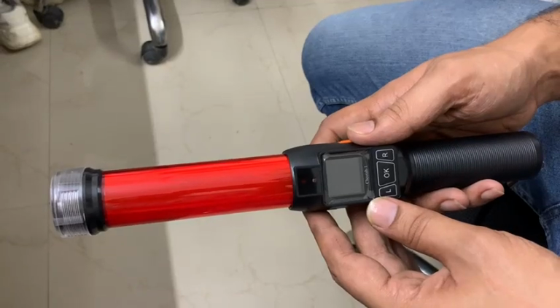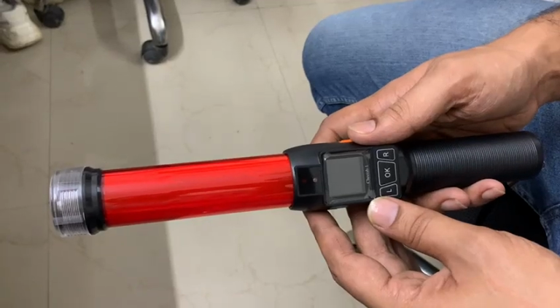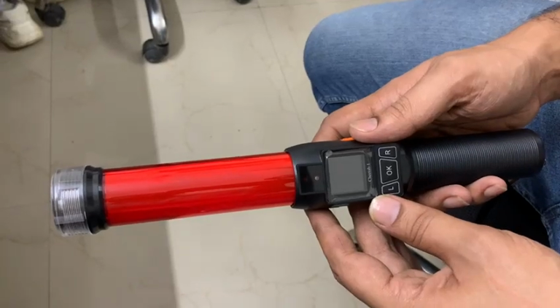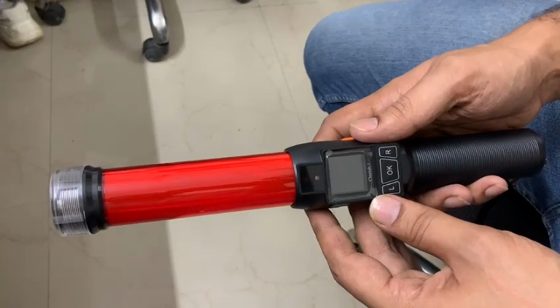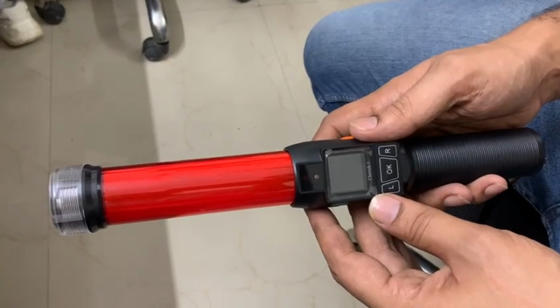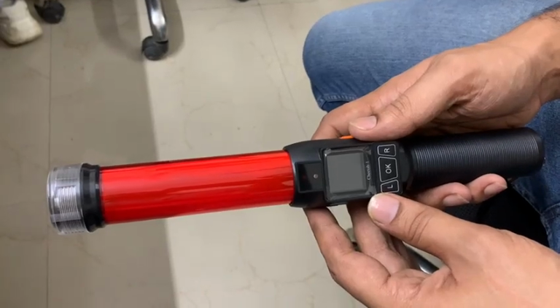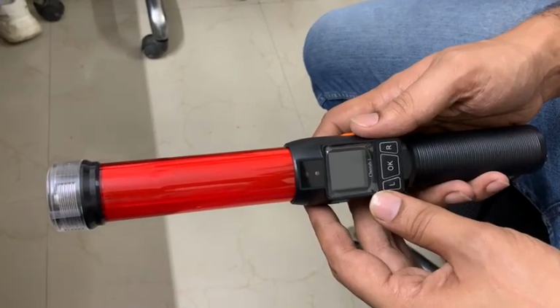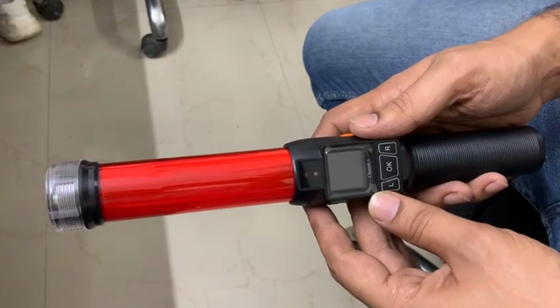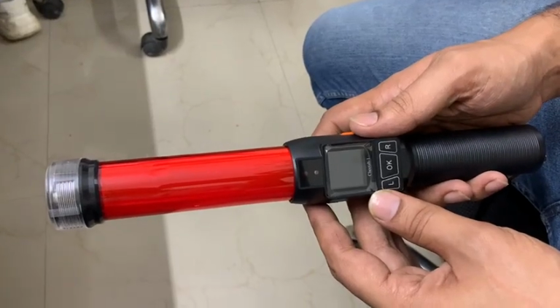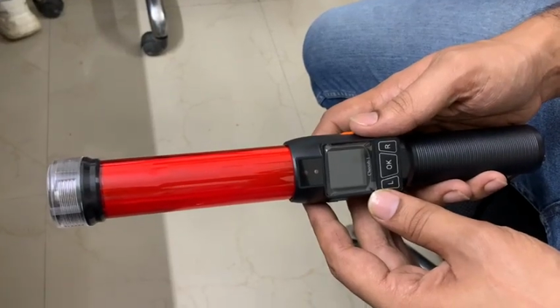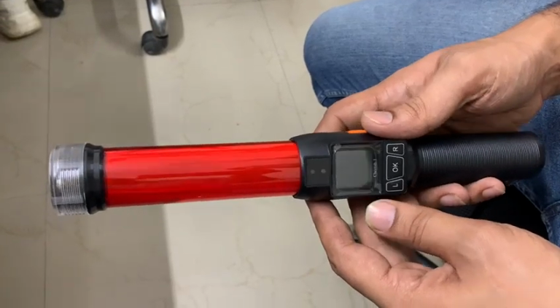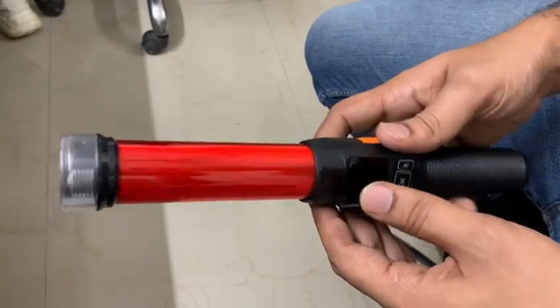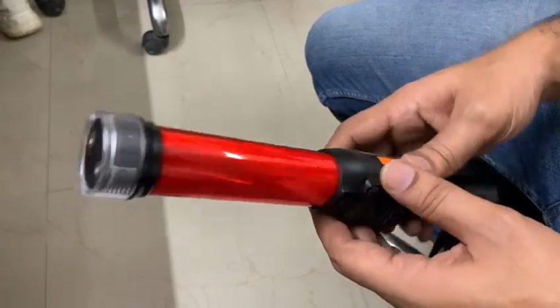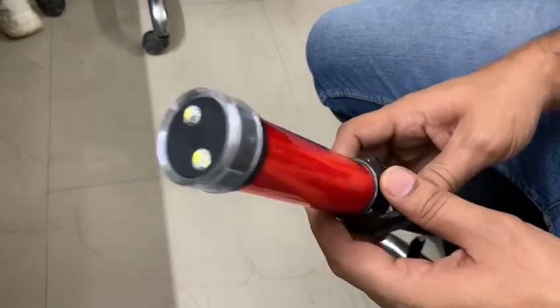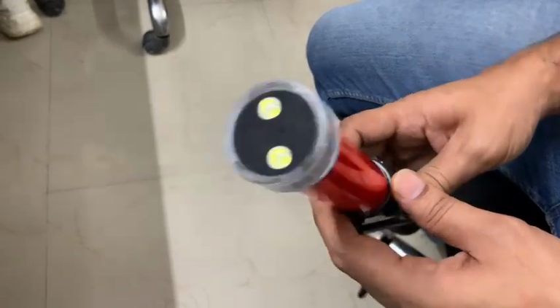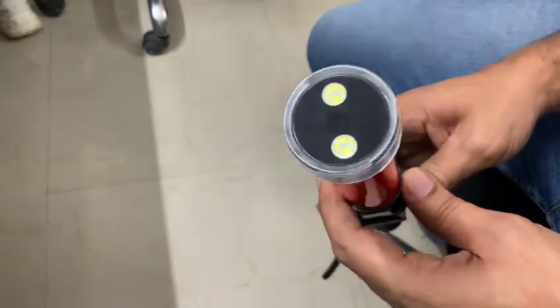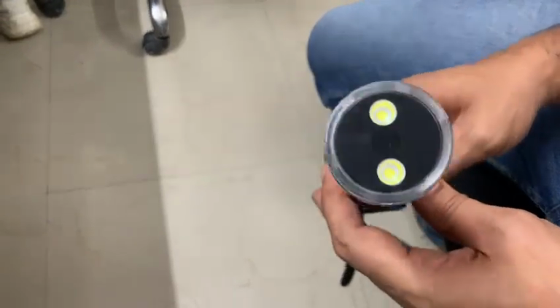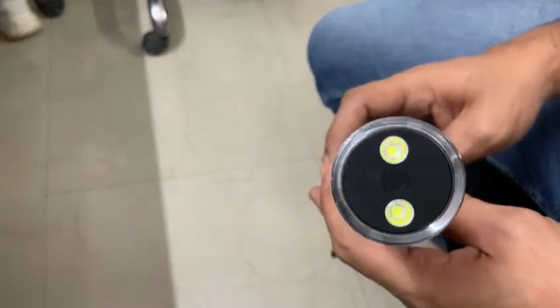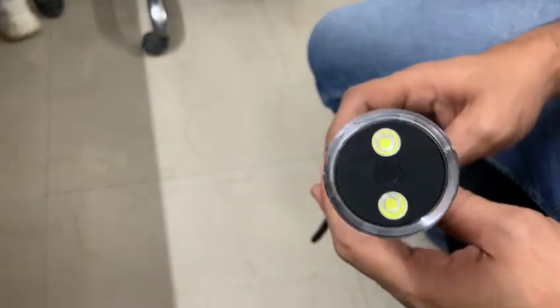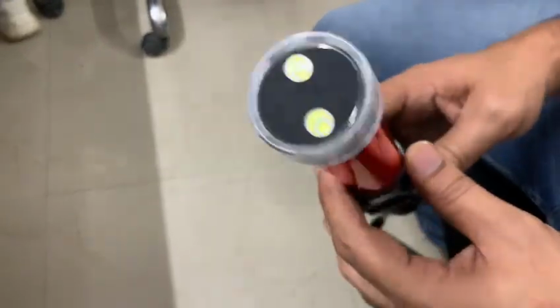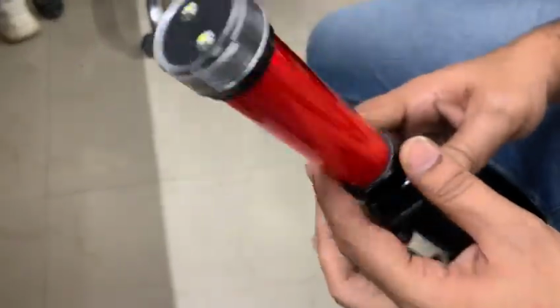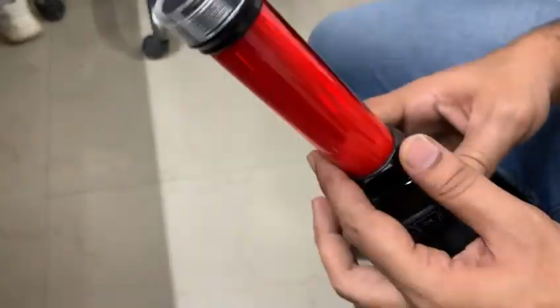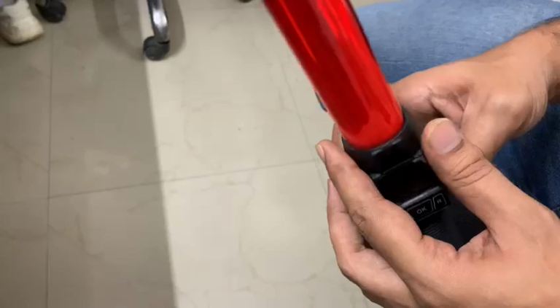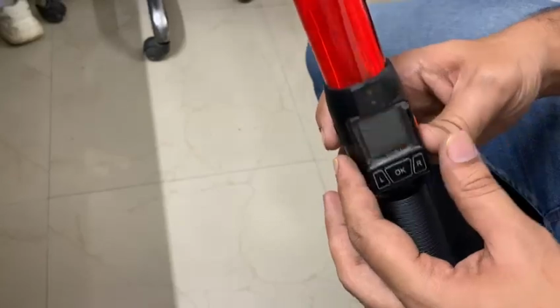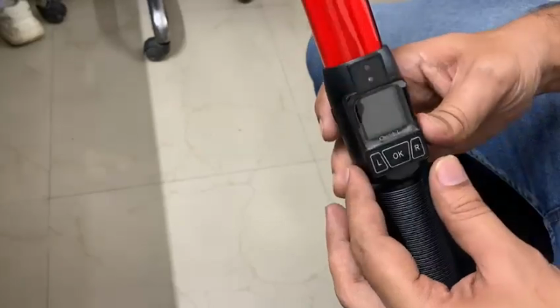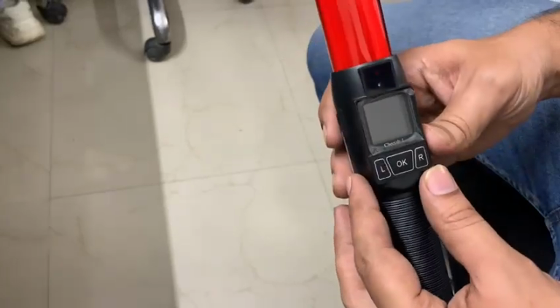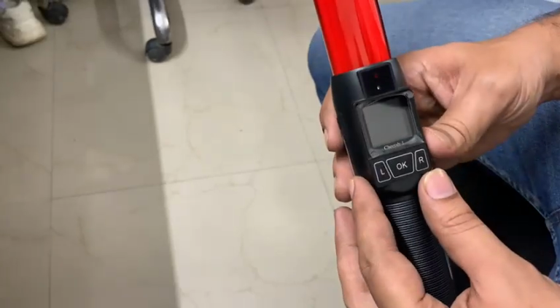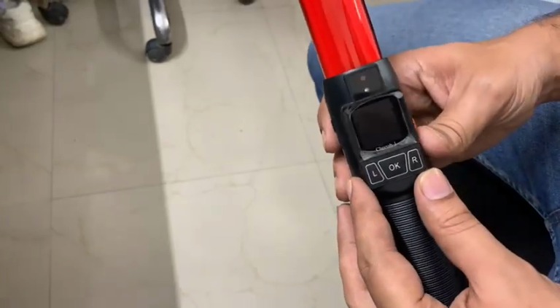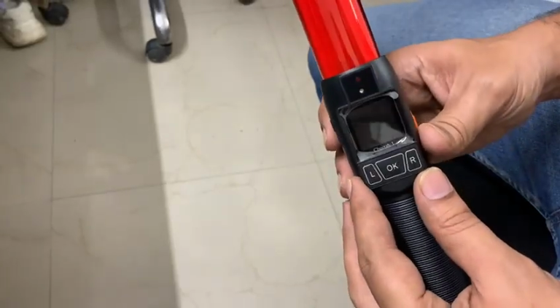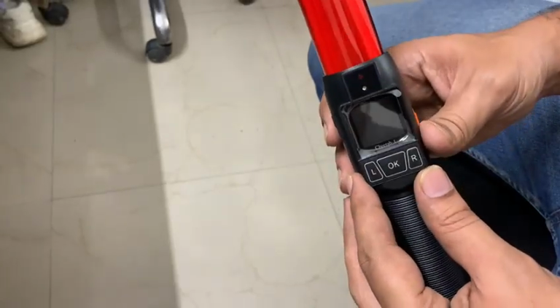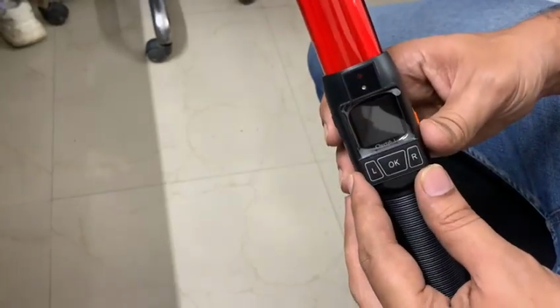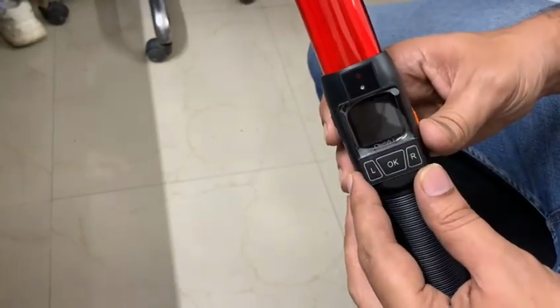This is a non-contact type alcohol tester. The model is Cheetah 1.